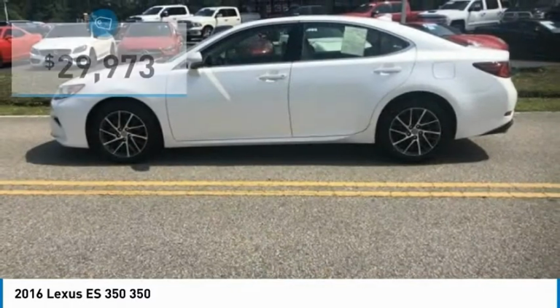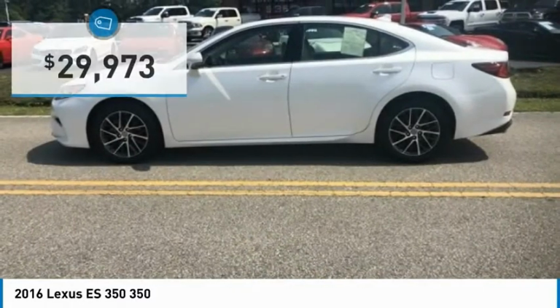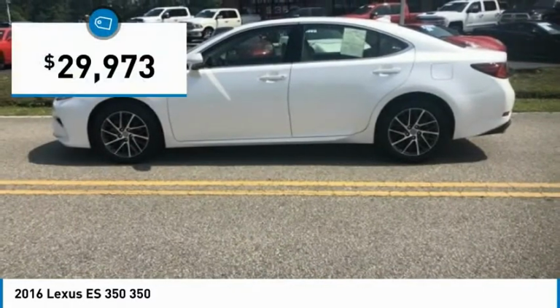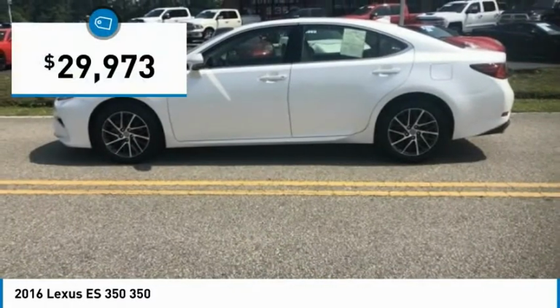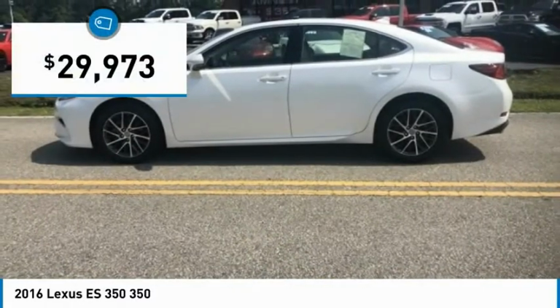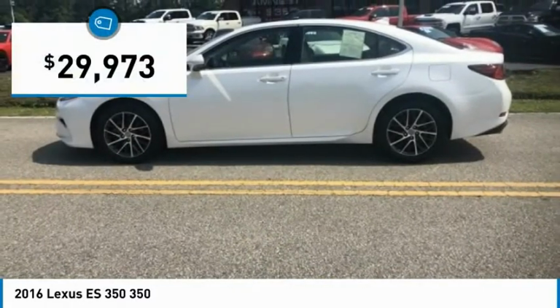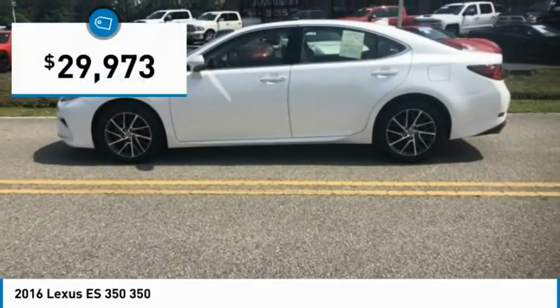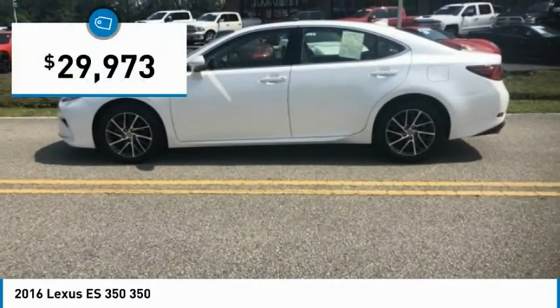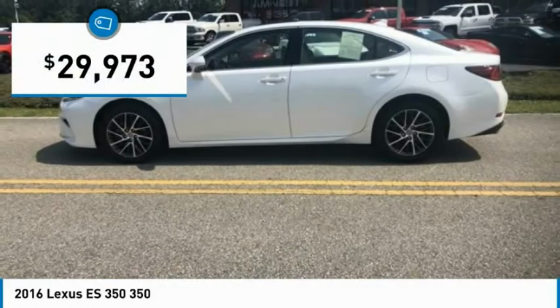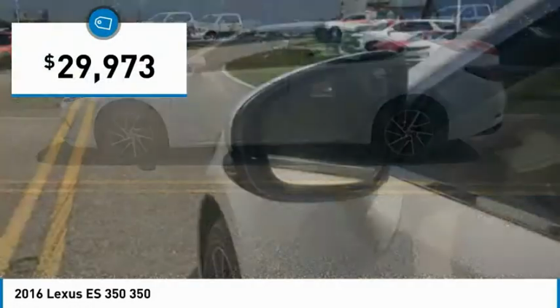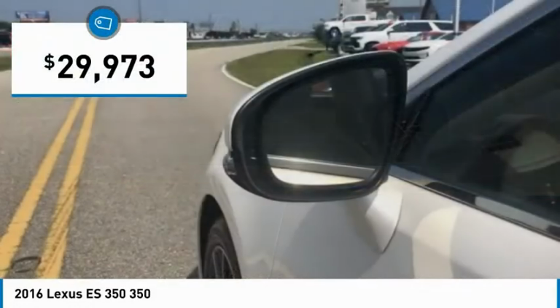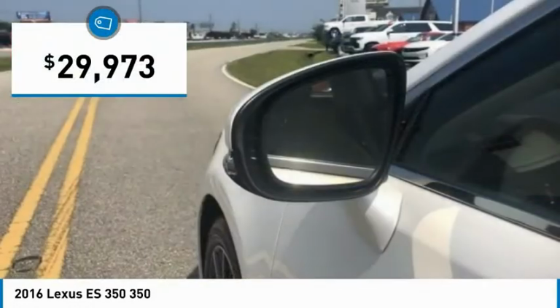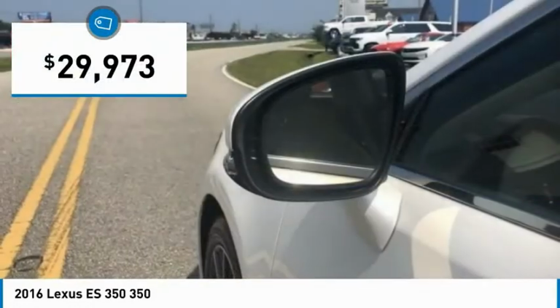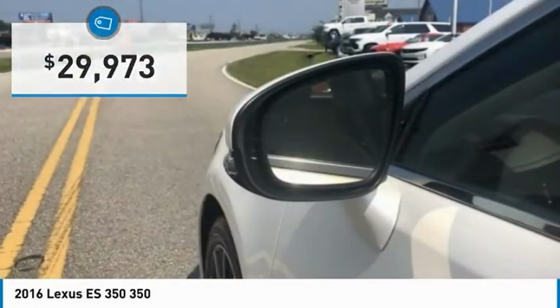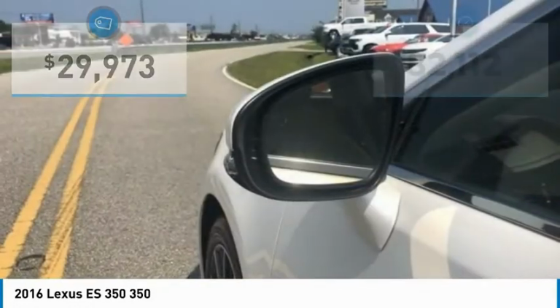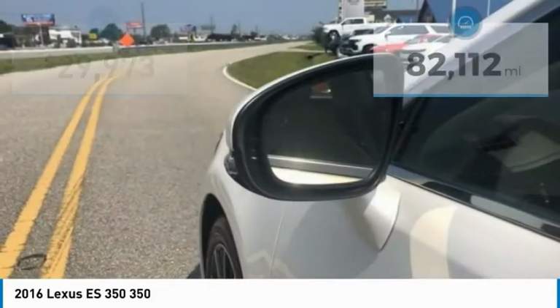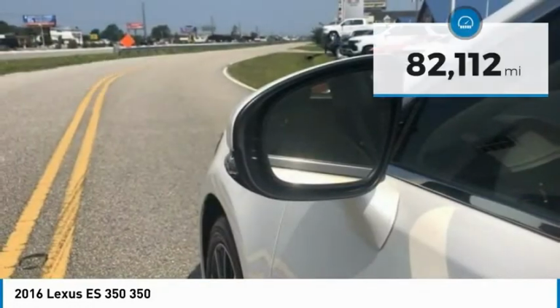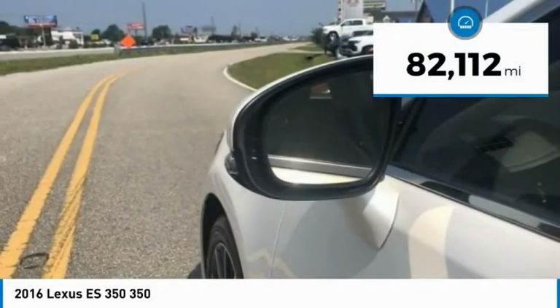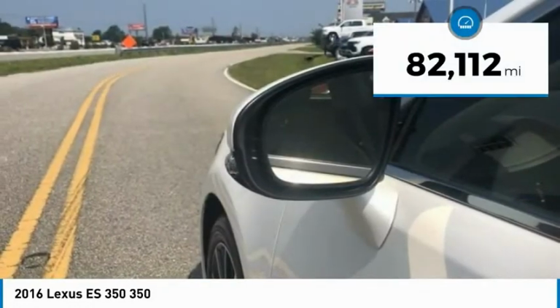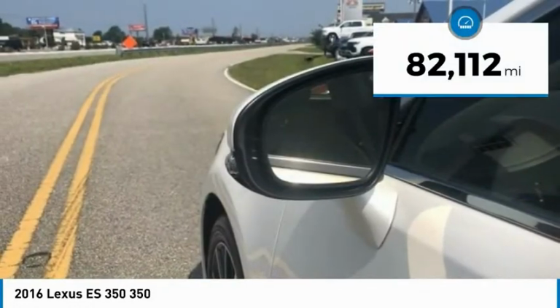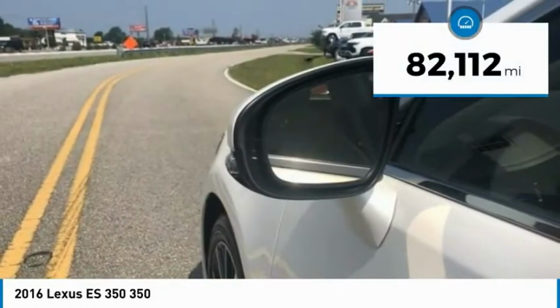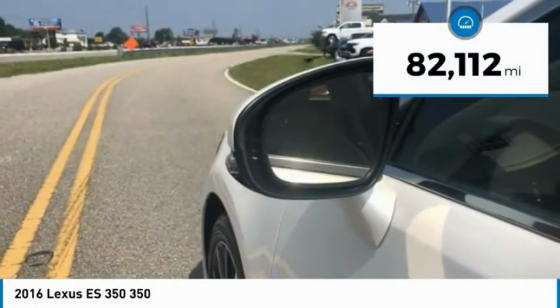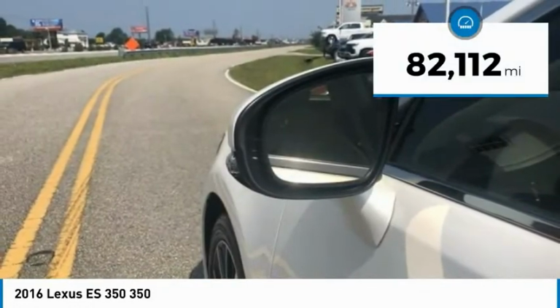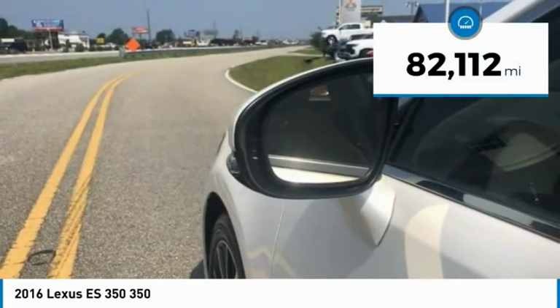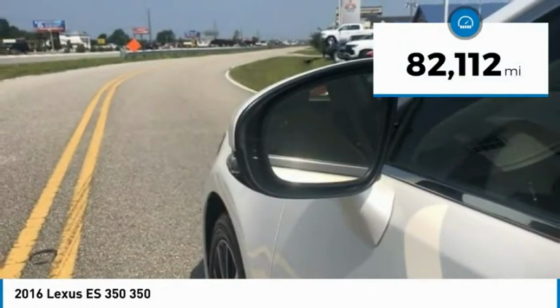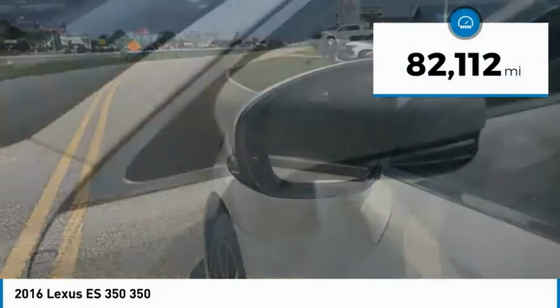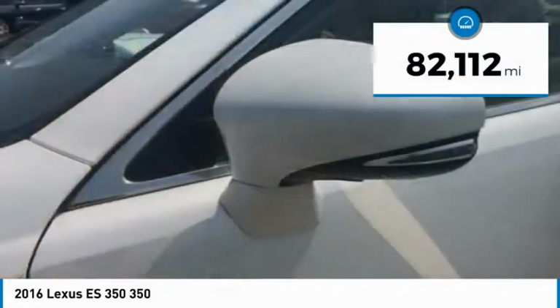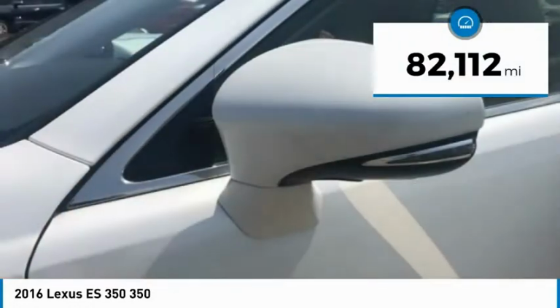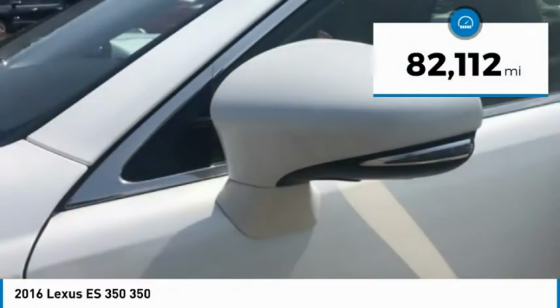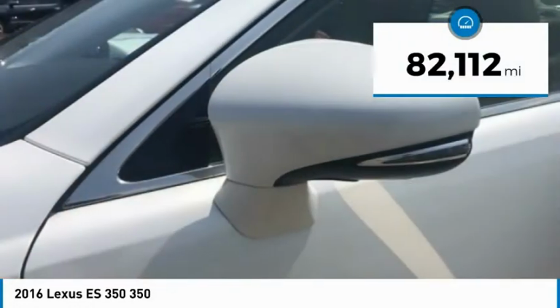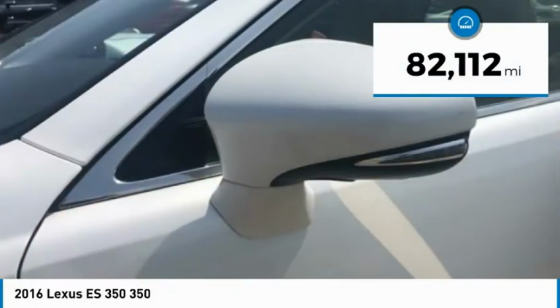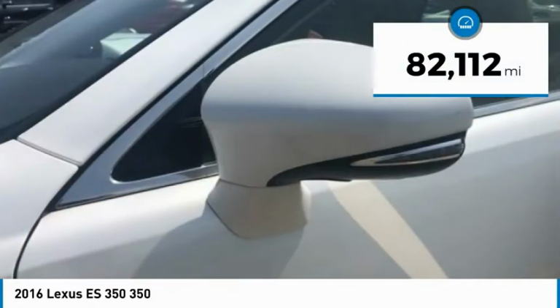And is priced below $30,000. This vehicle has less than 85,000 miles.